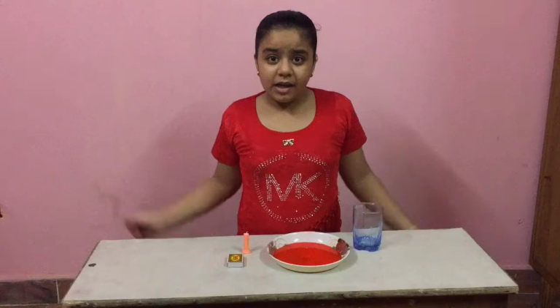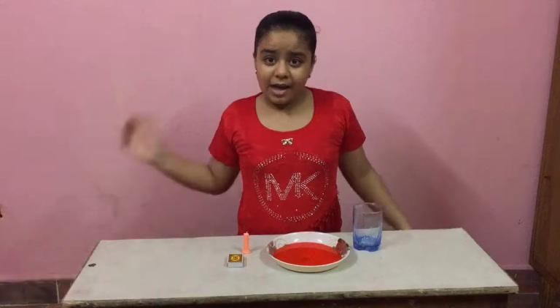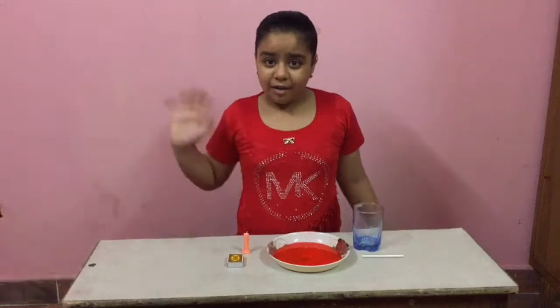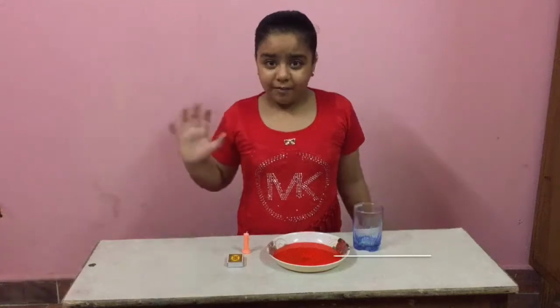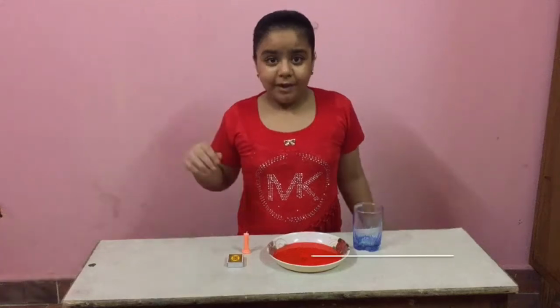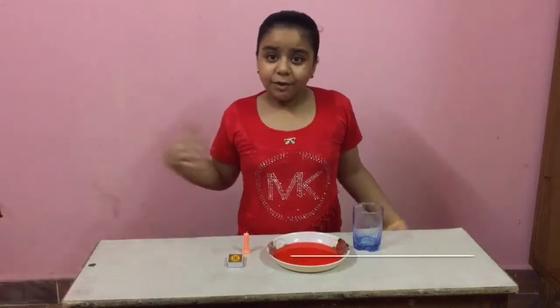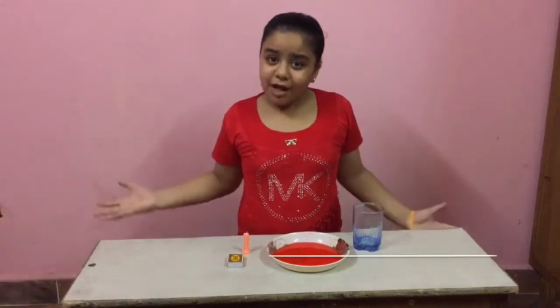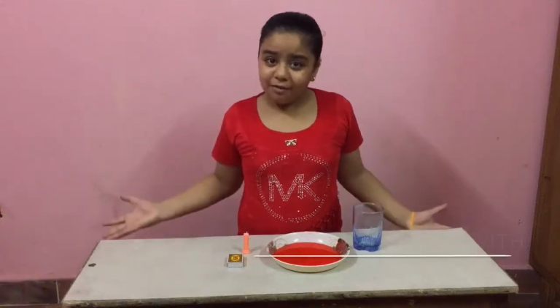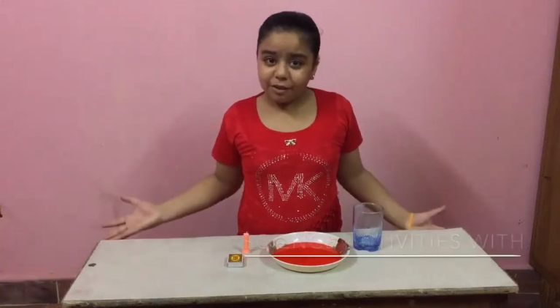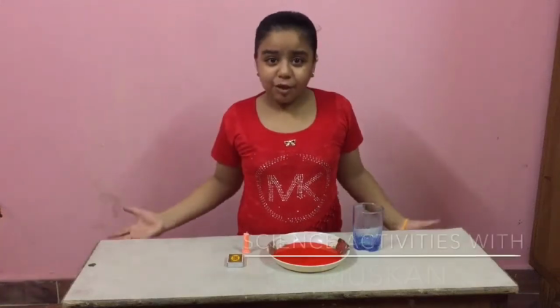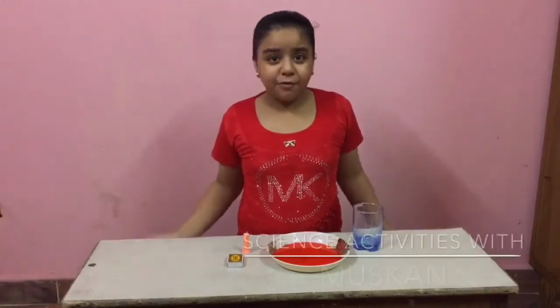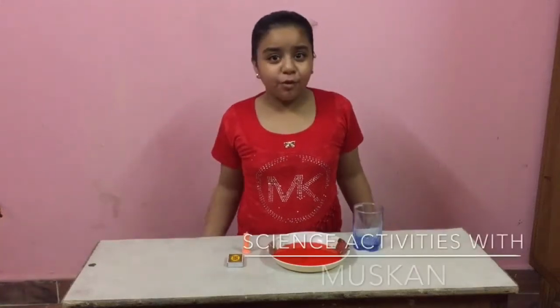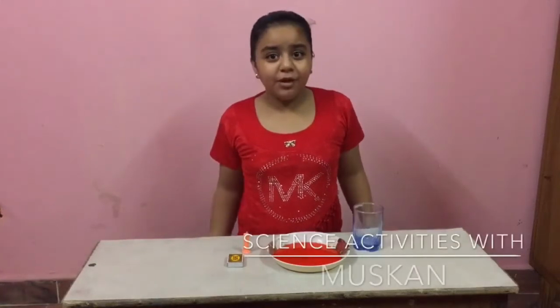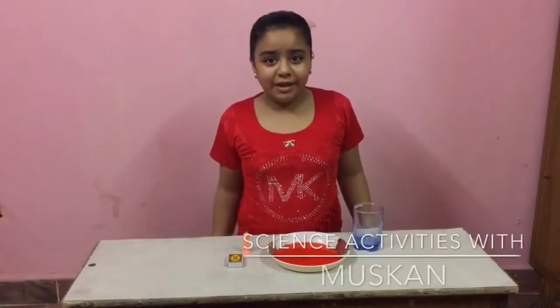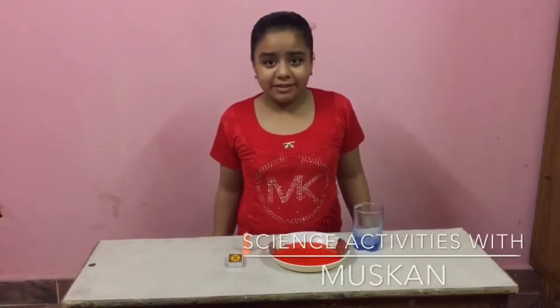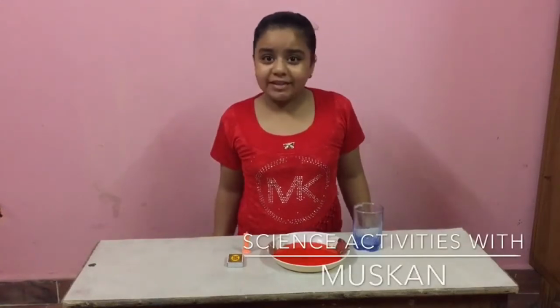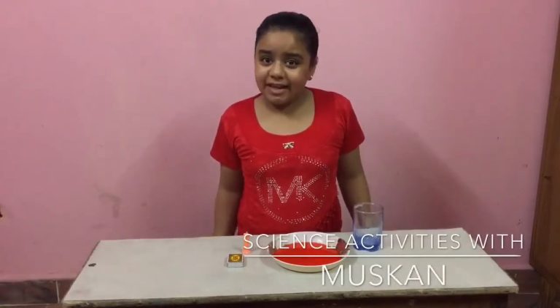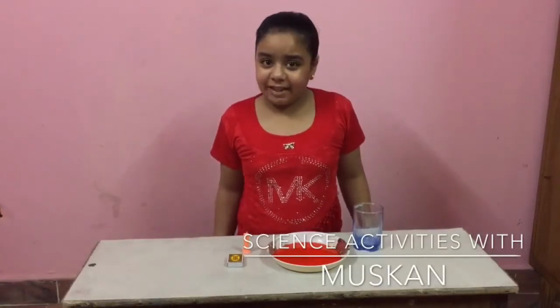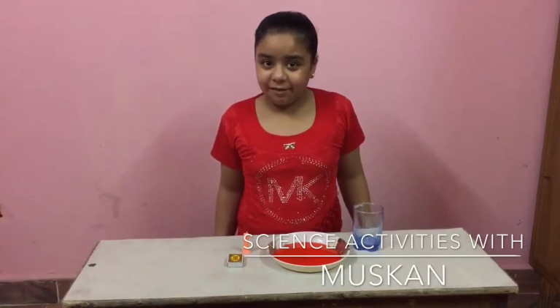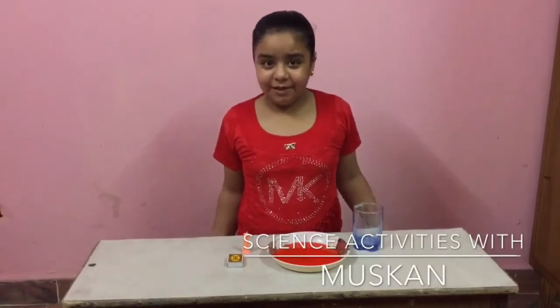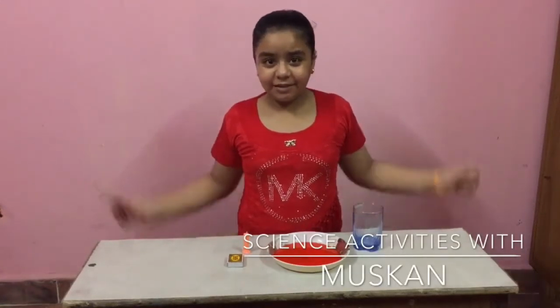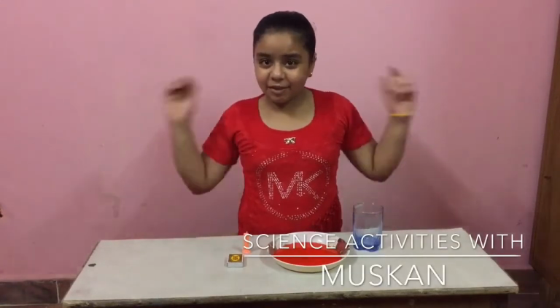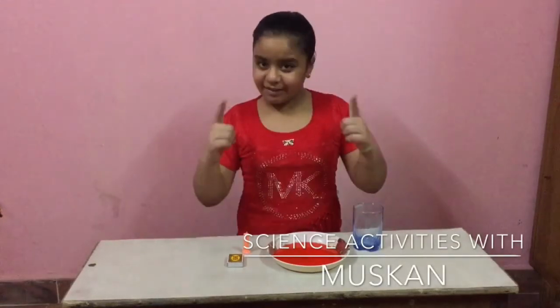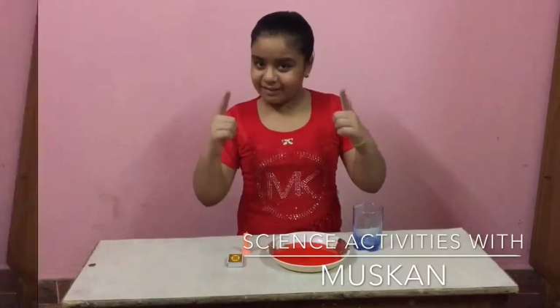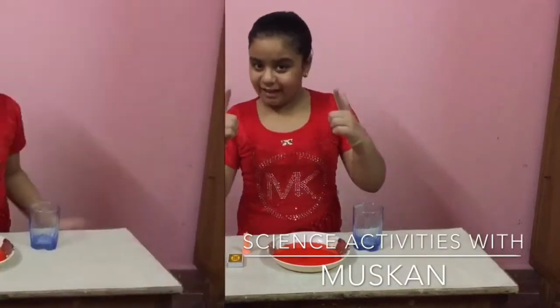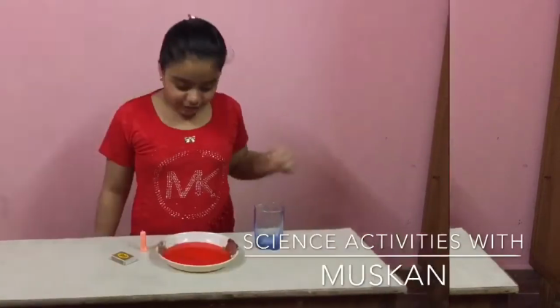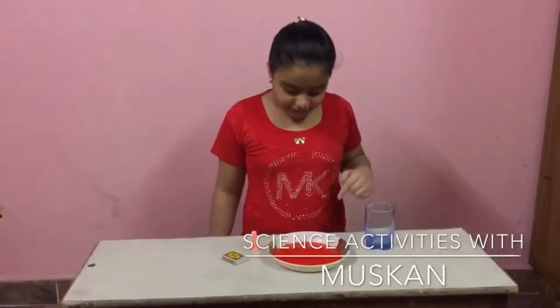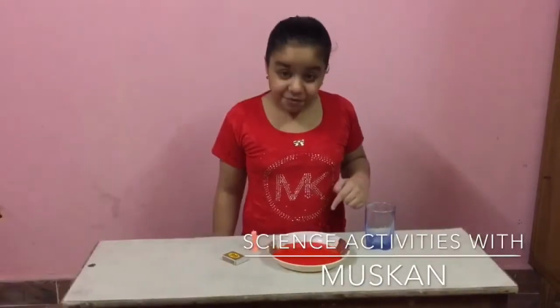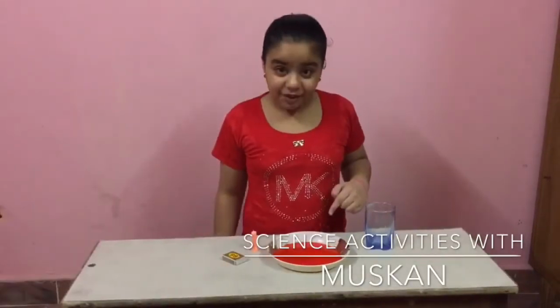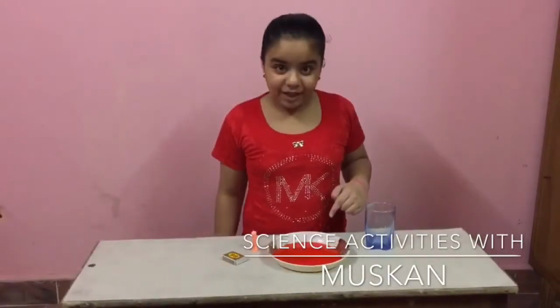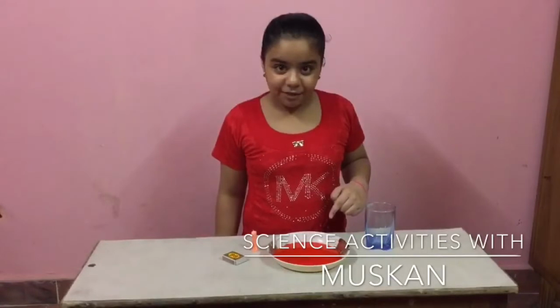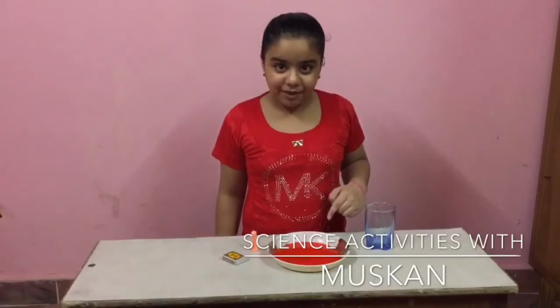Hello everyone, today I will show you a few interesting science activities. So let's start. This is our first activity.